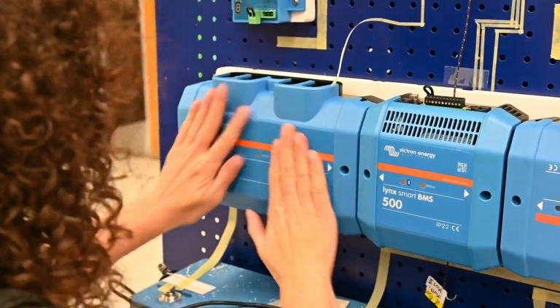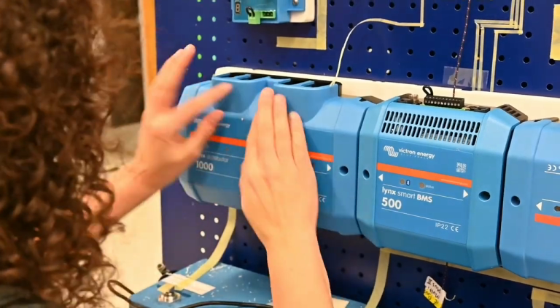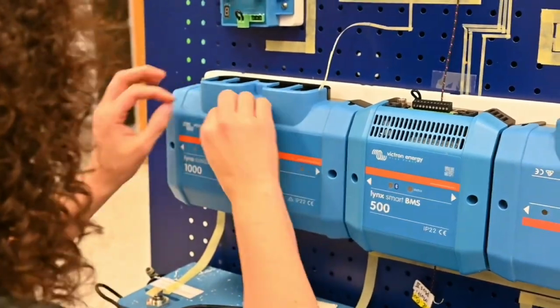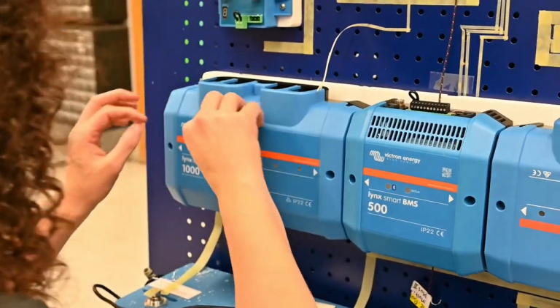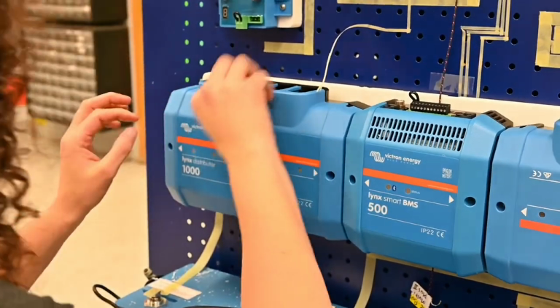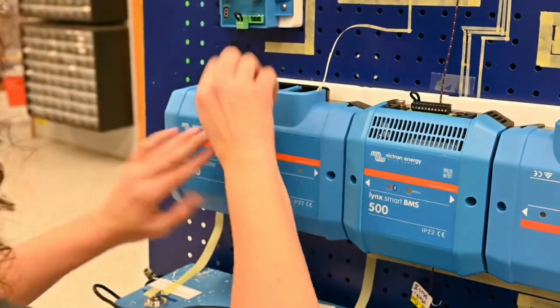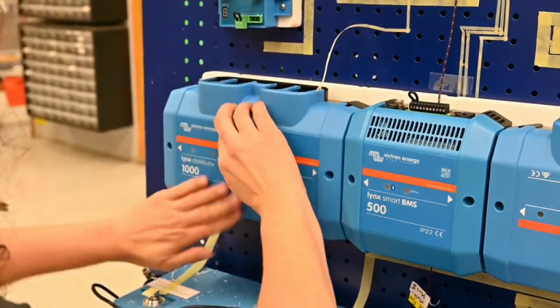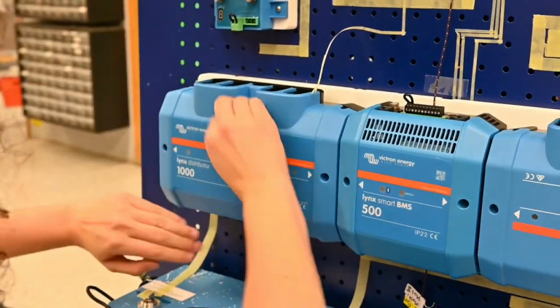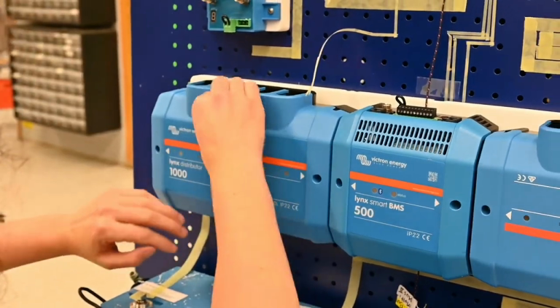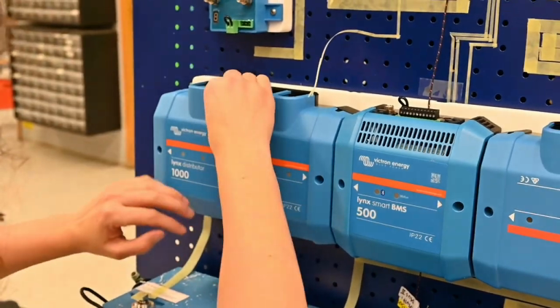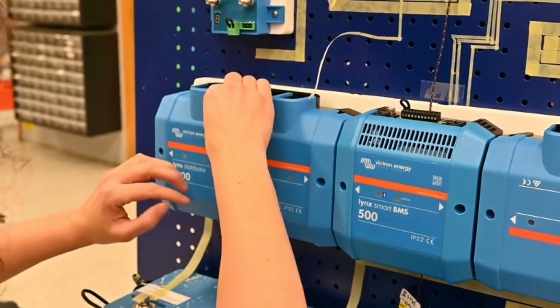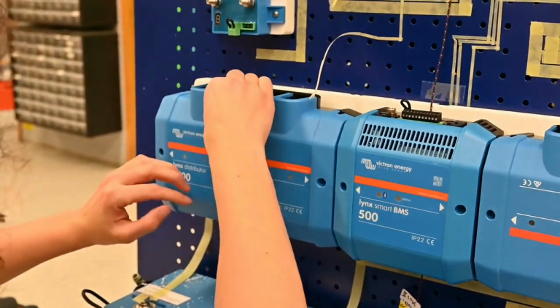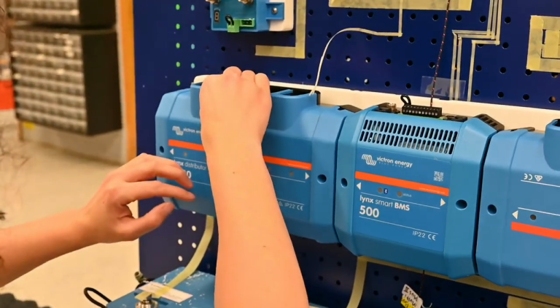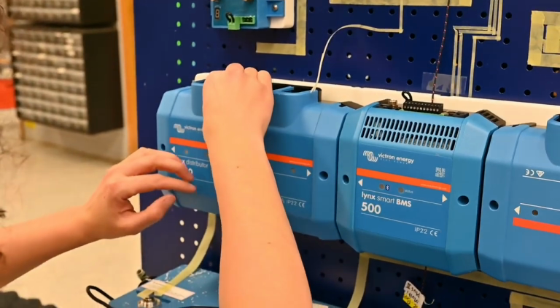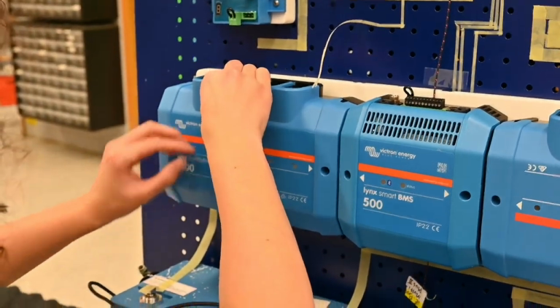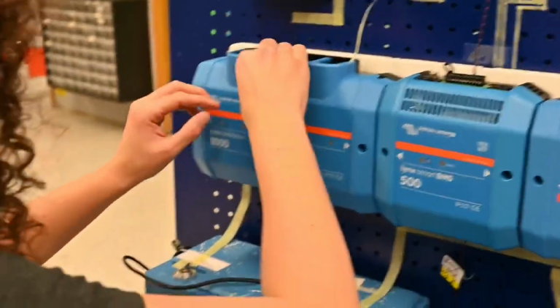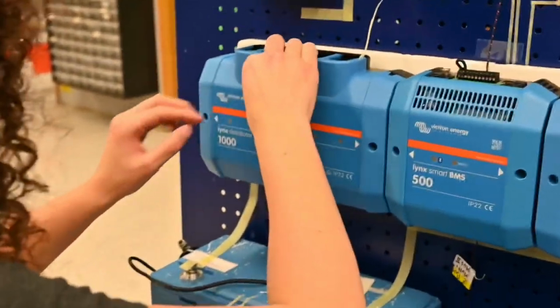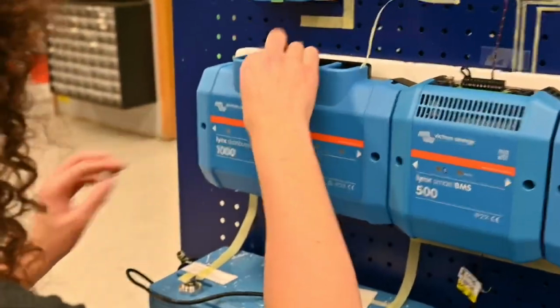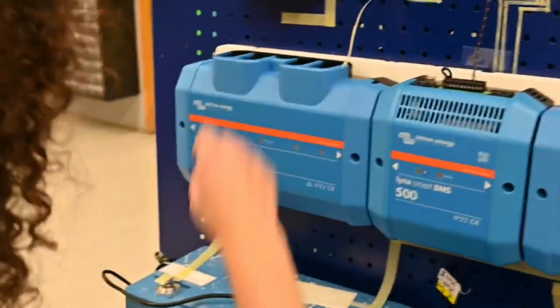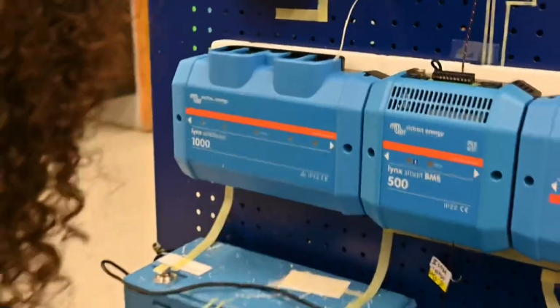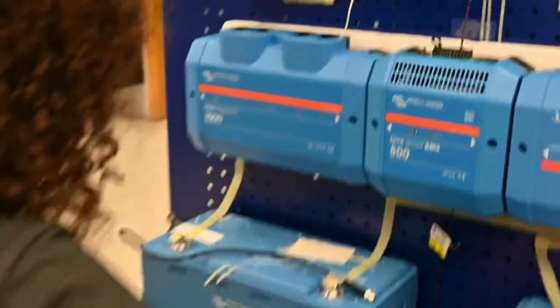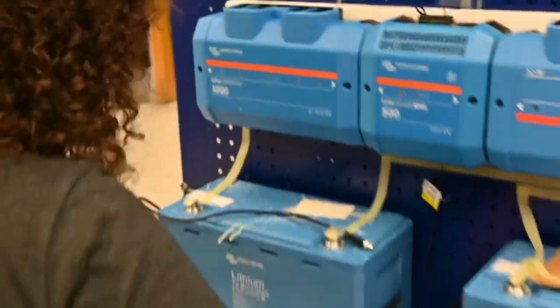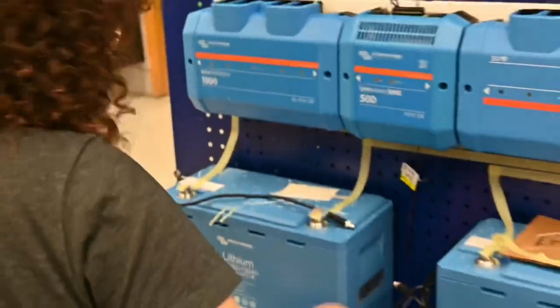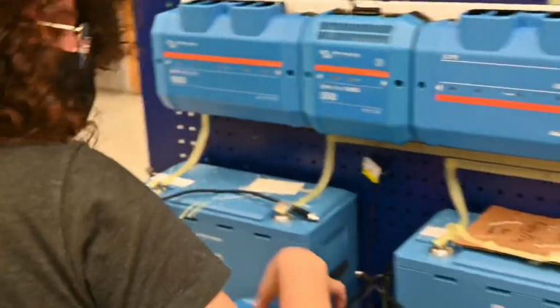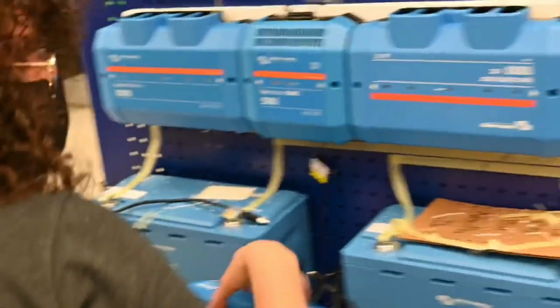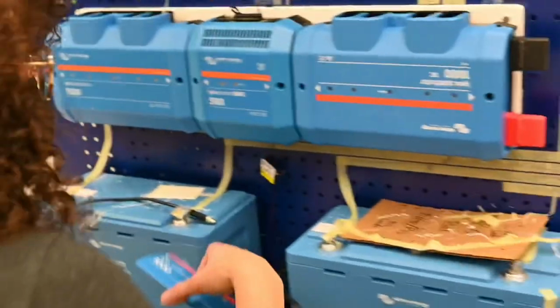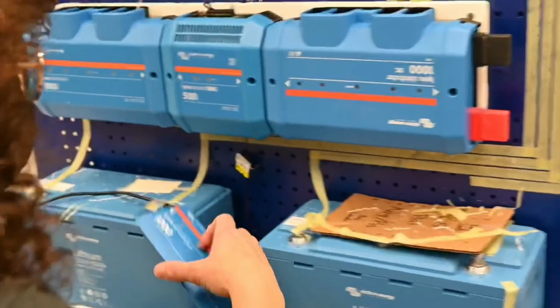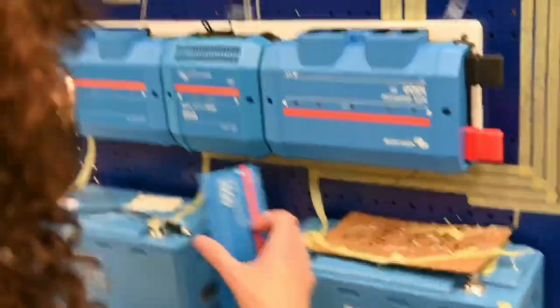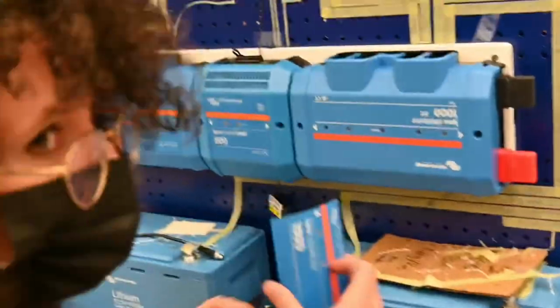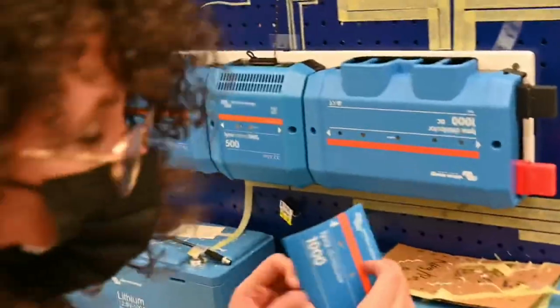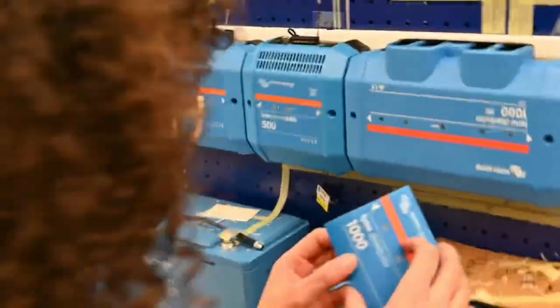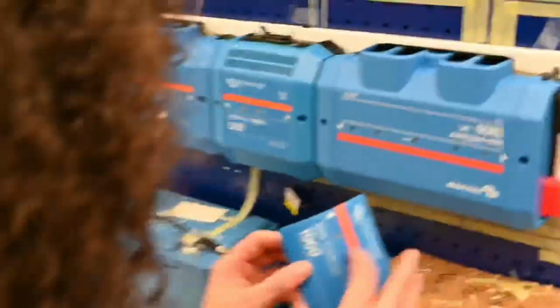There we go. It's very stressful — you get one chance.